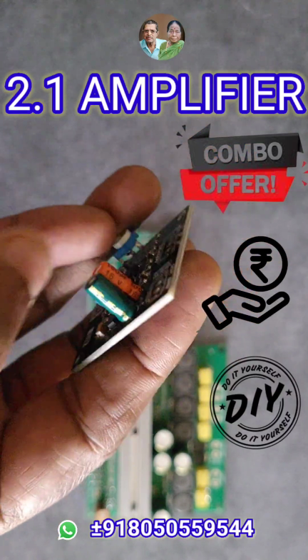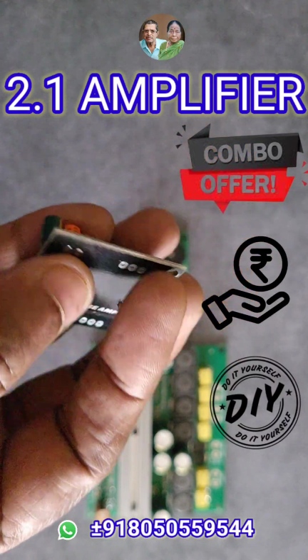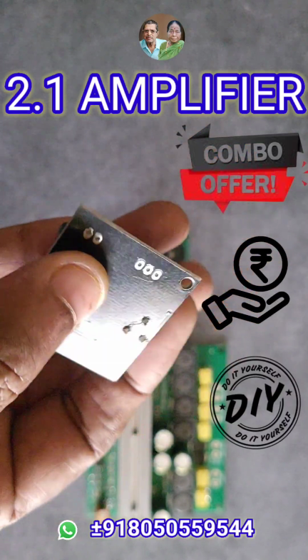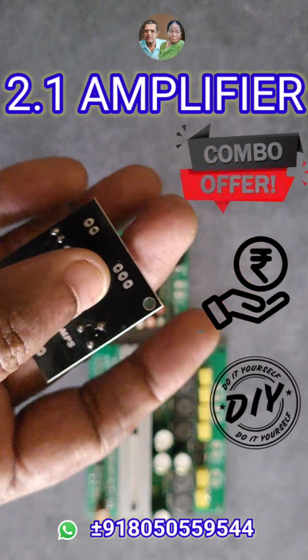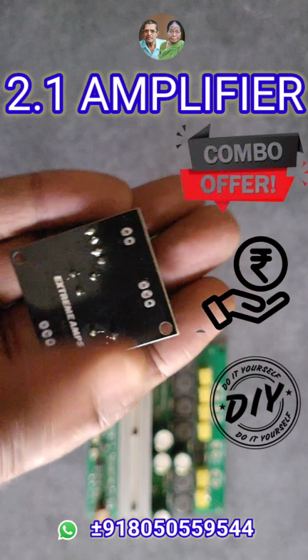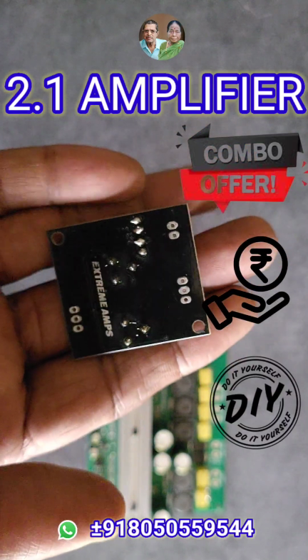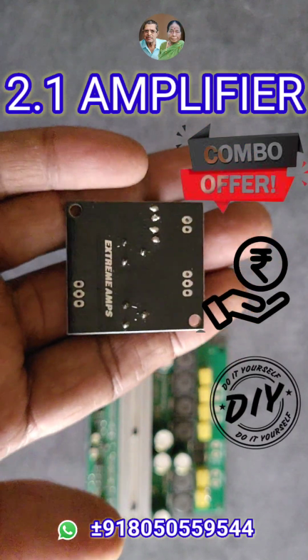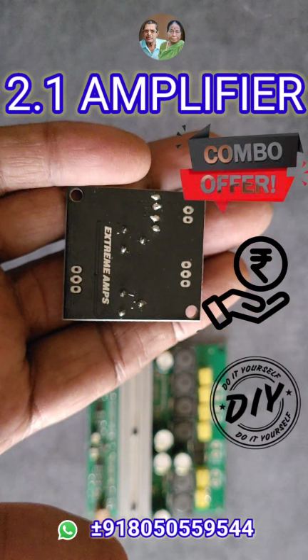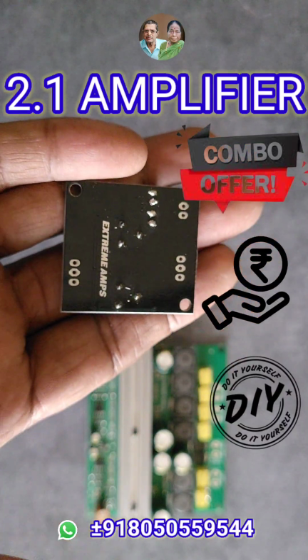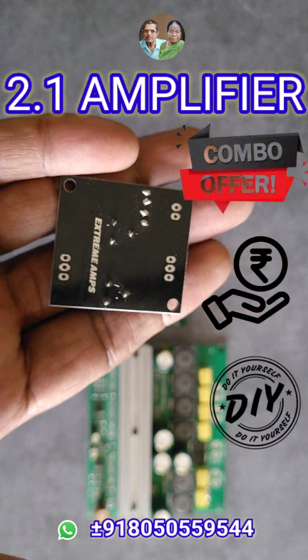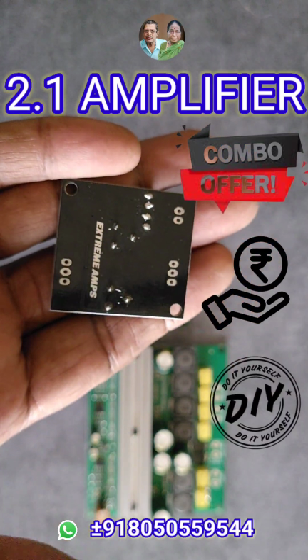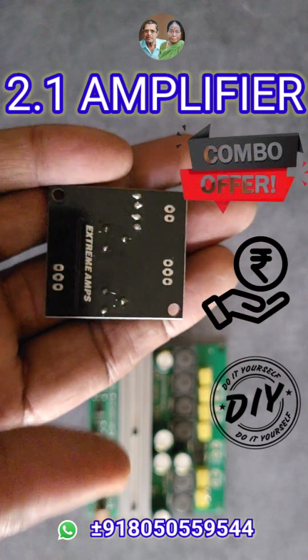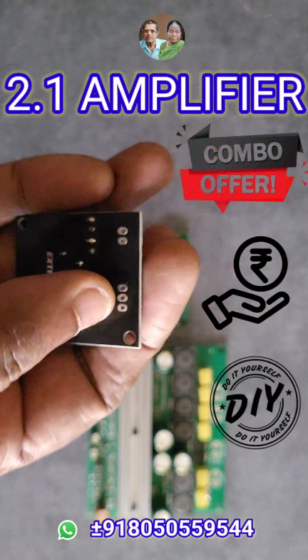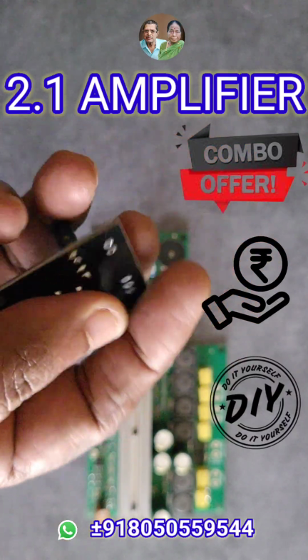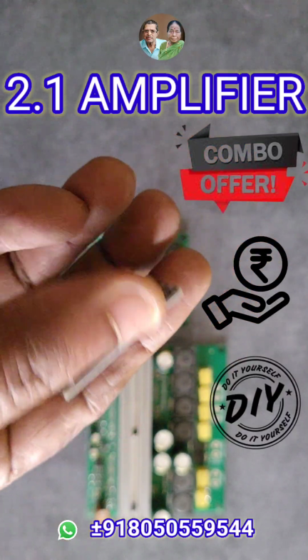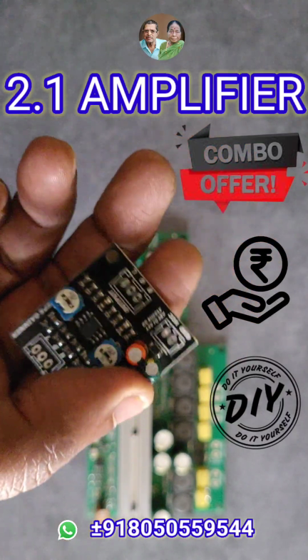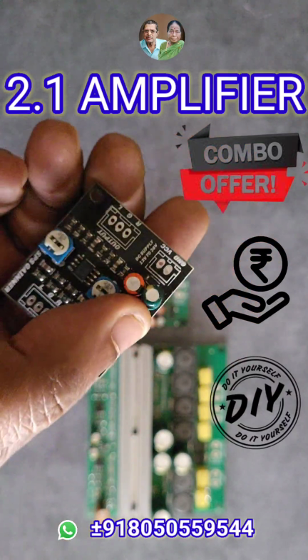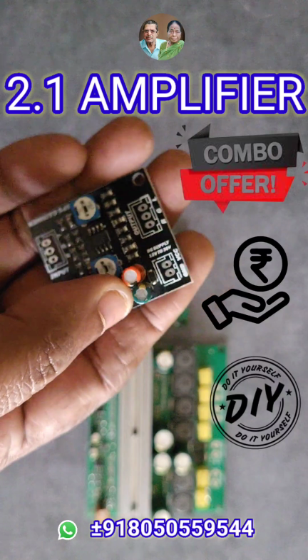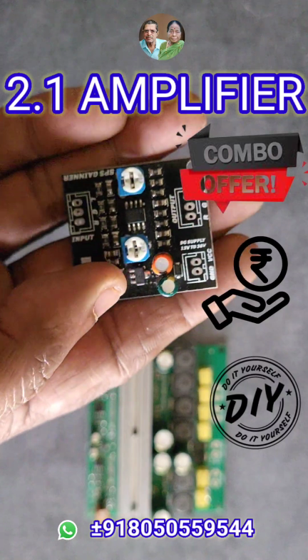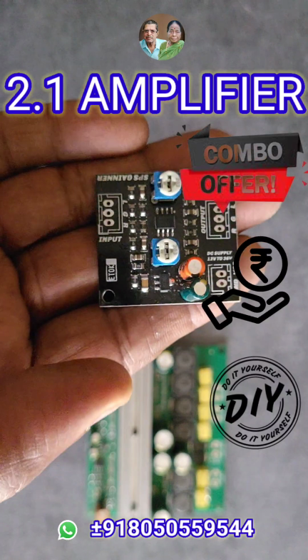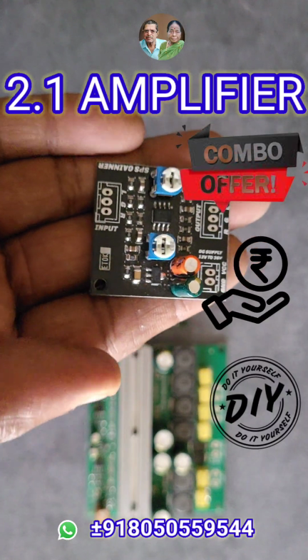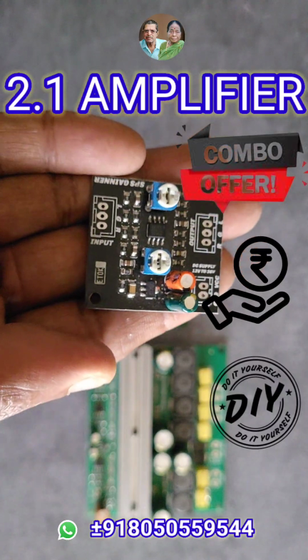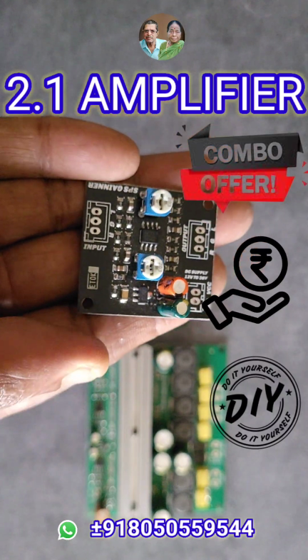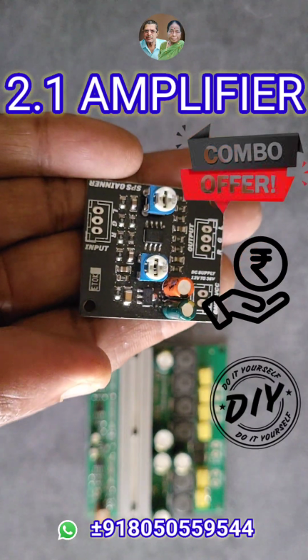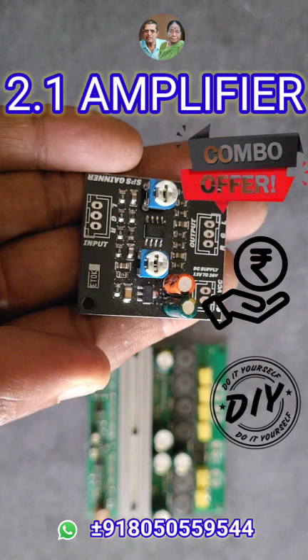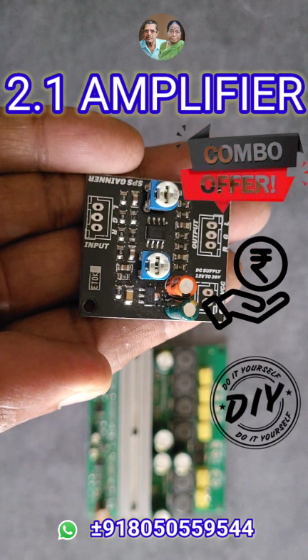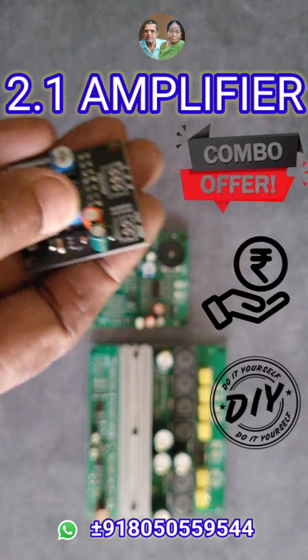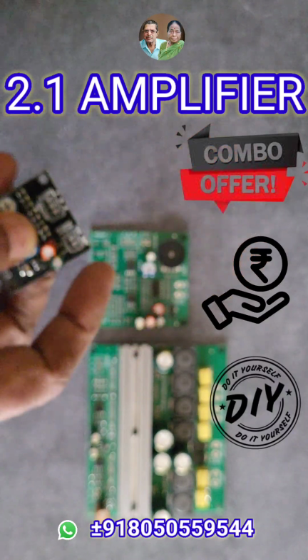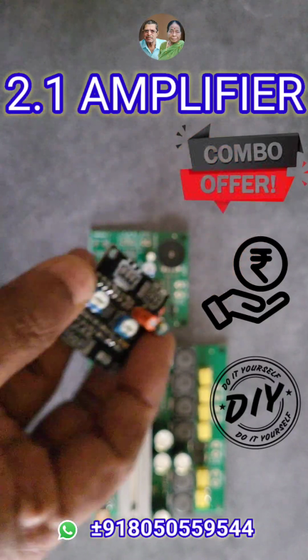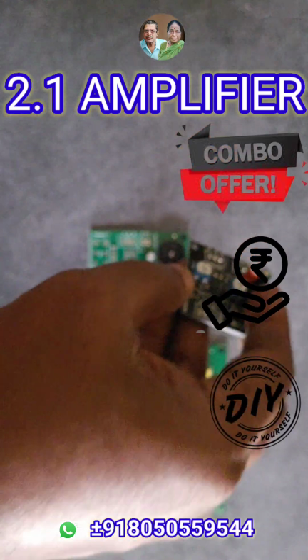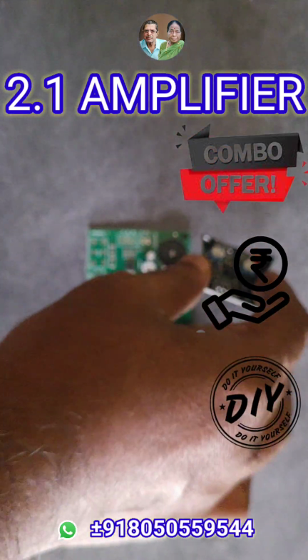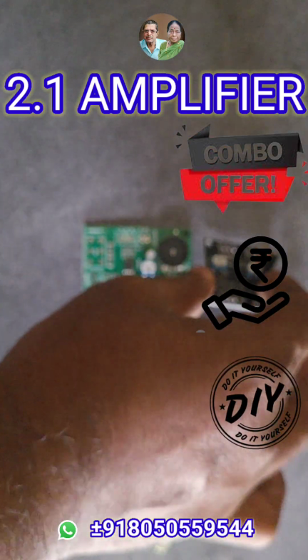It strengthens the audio signal, eliminates noise, and brings crystal clear, high-definition sound to your setup.